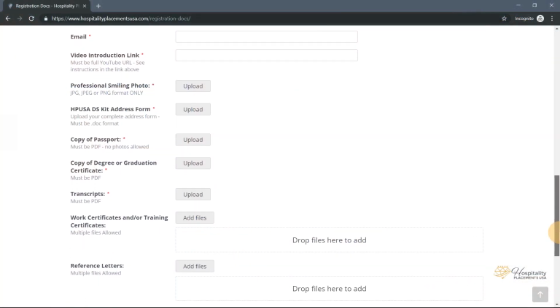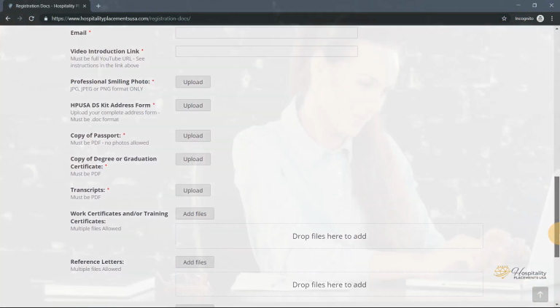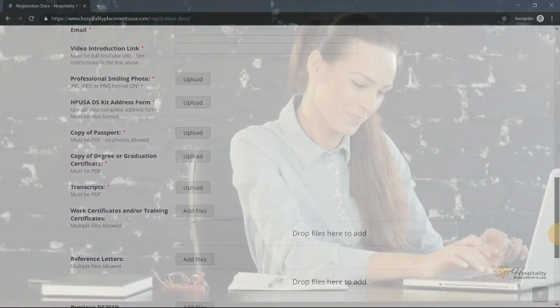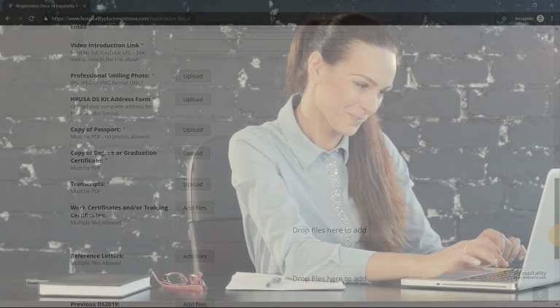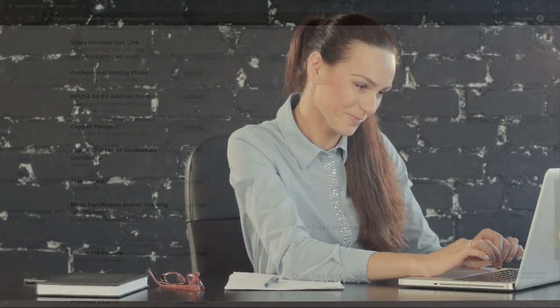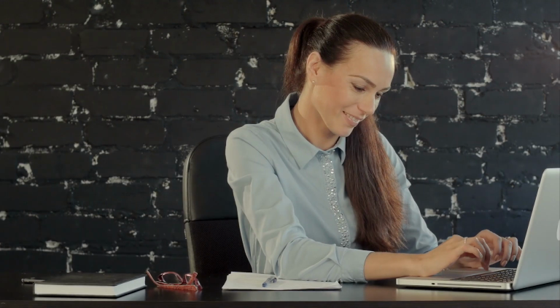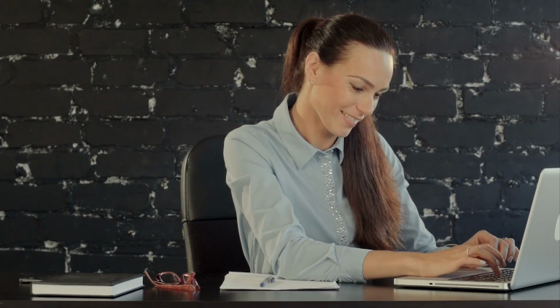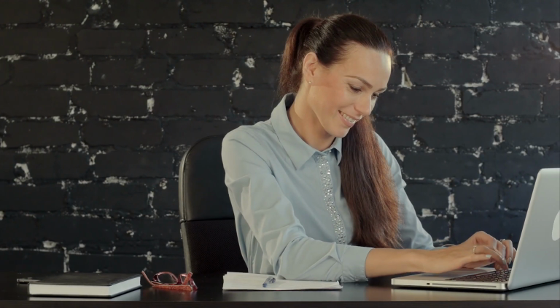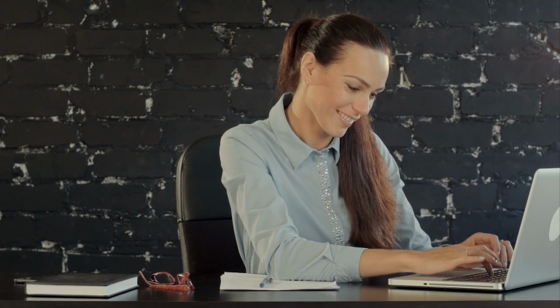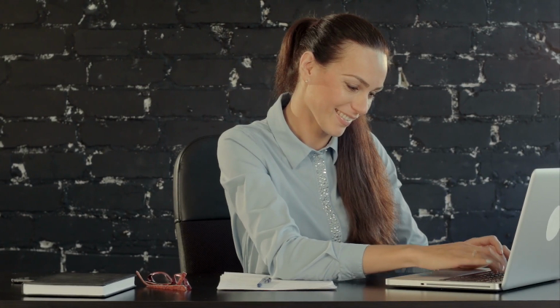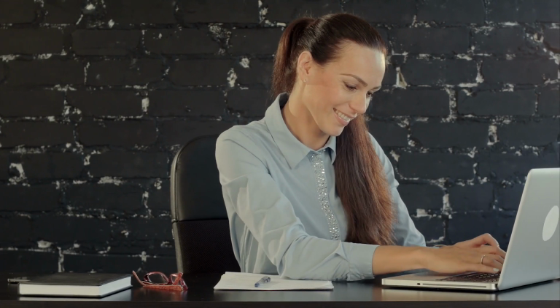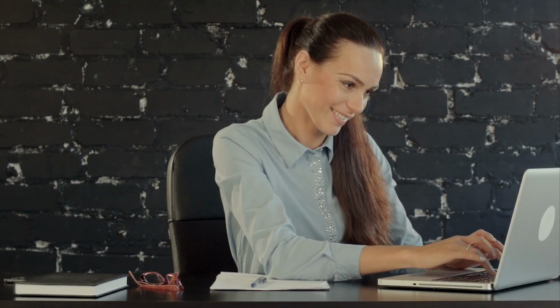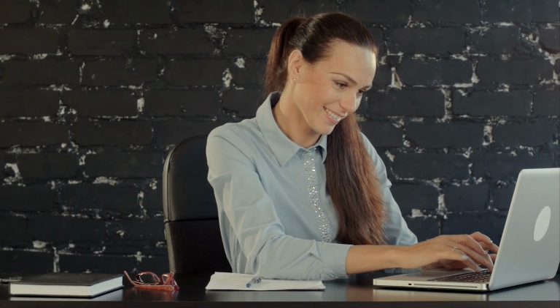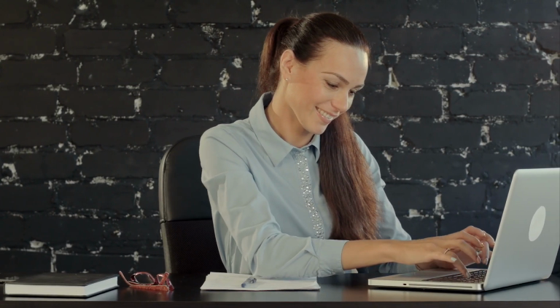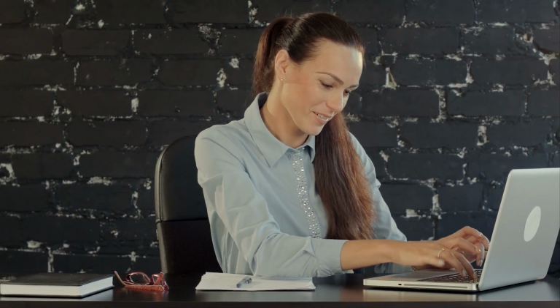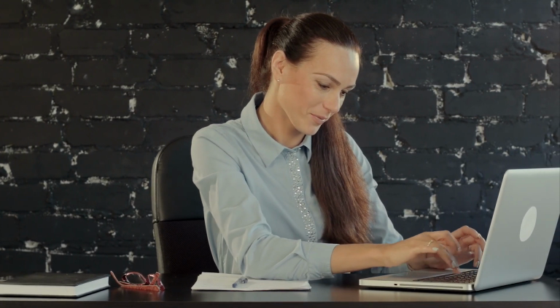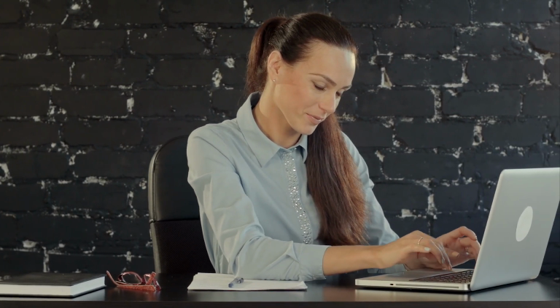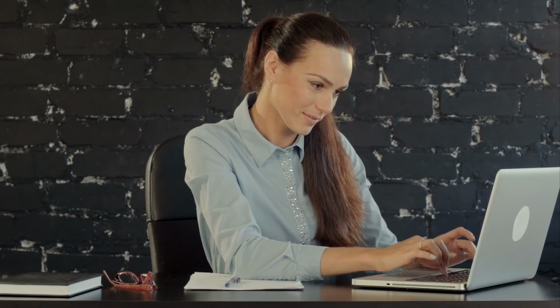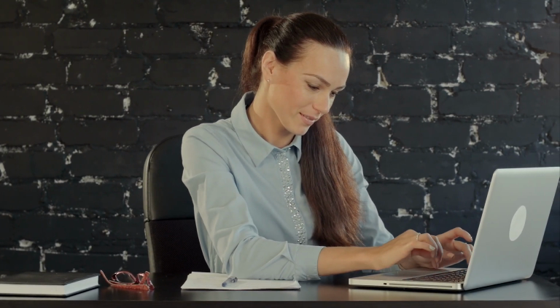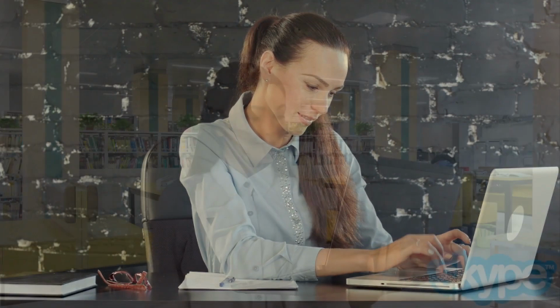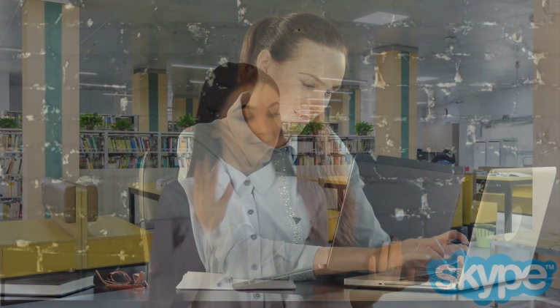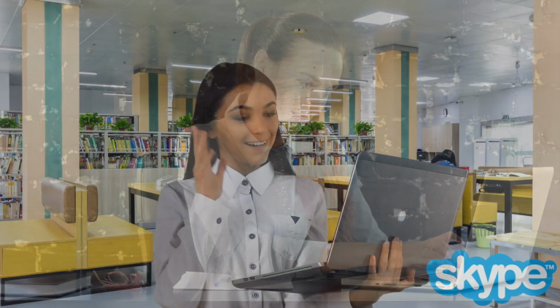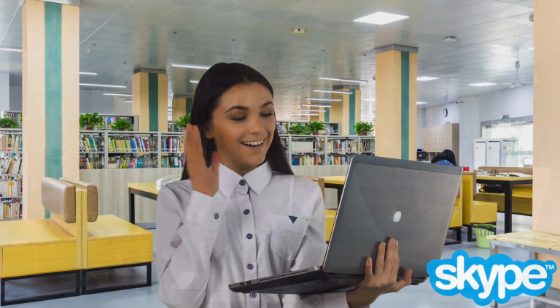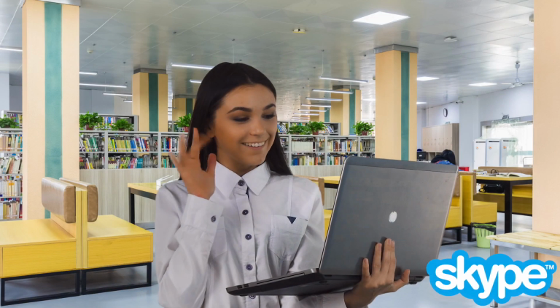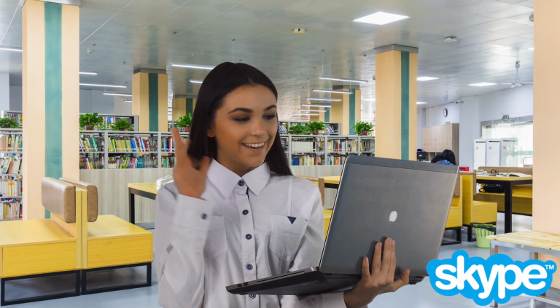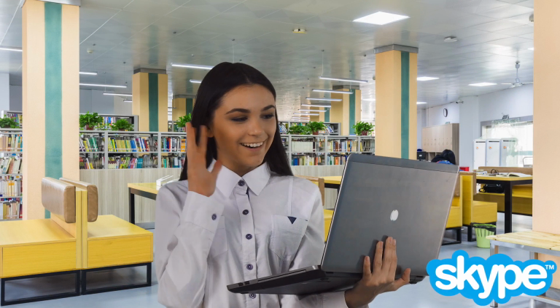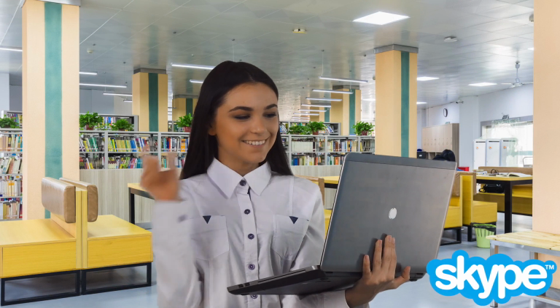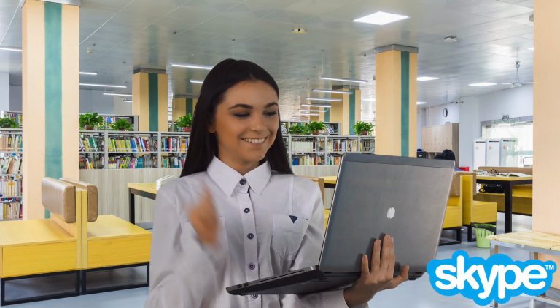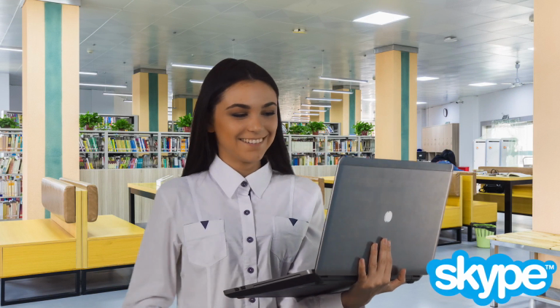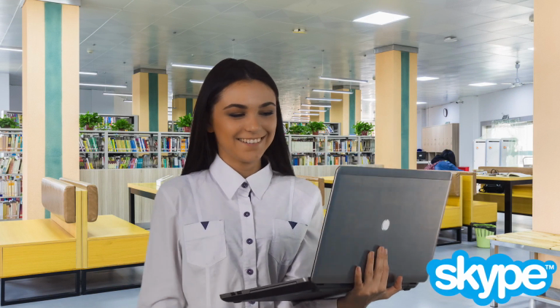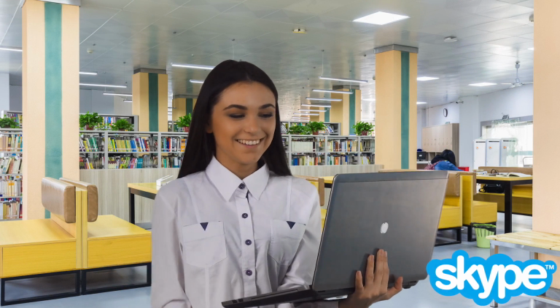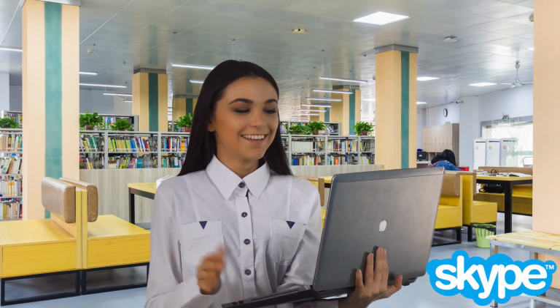Once all of your documents are received and reviewed by an HPUSA team member, we will then schedule a Skype registration and welcome interview.